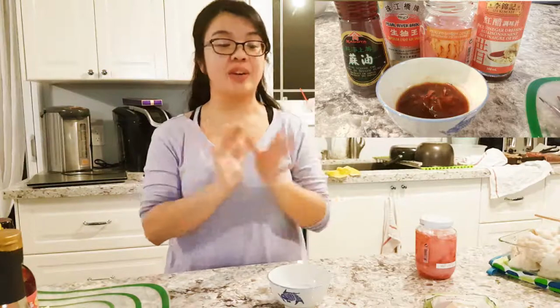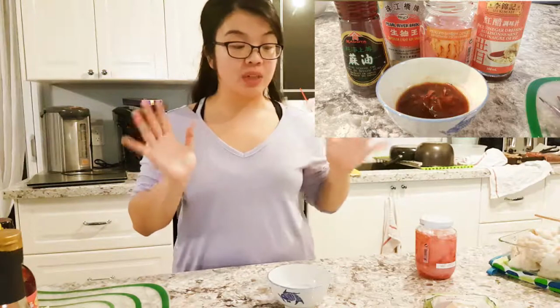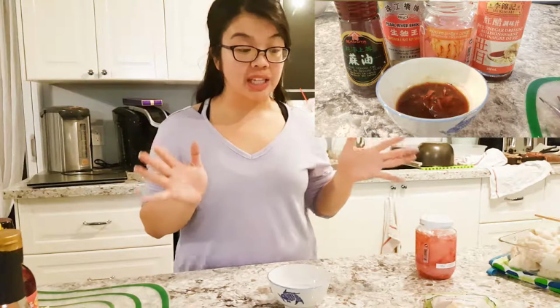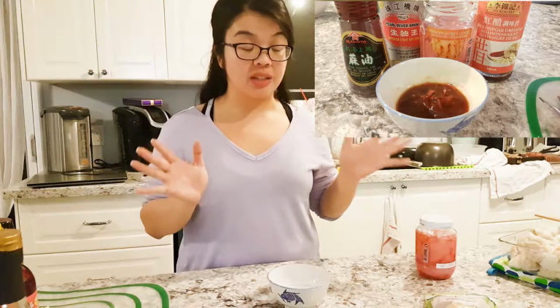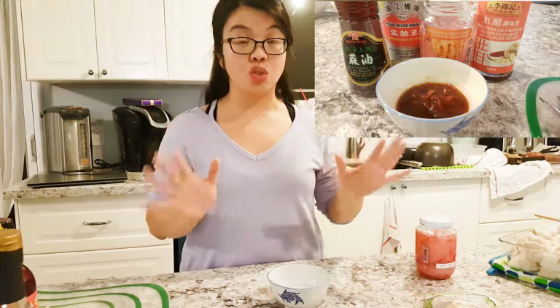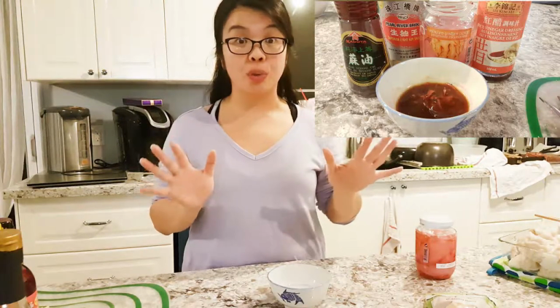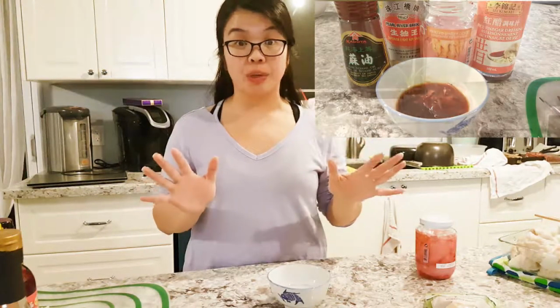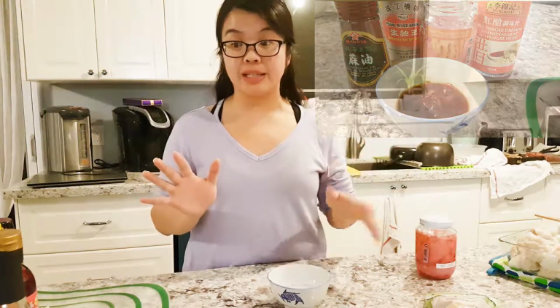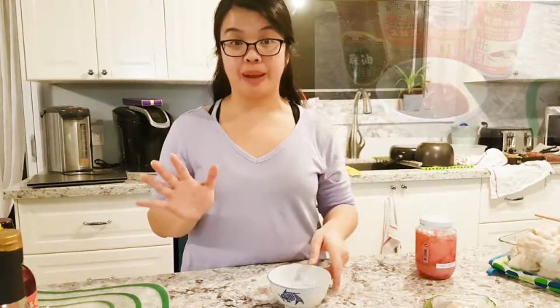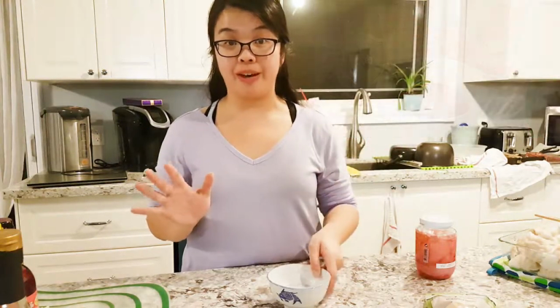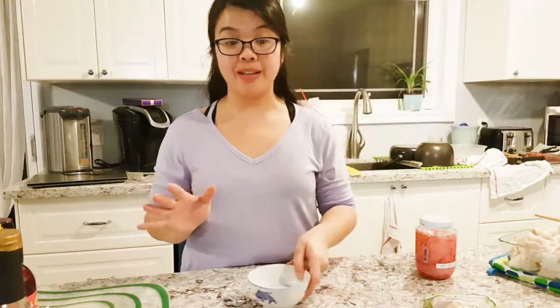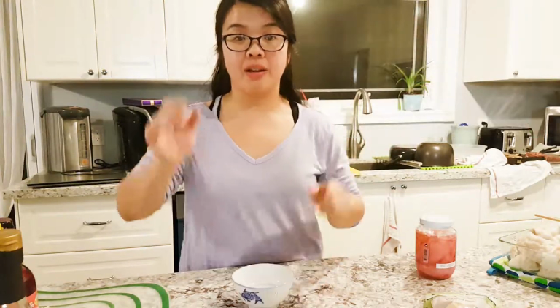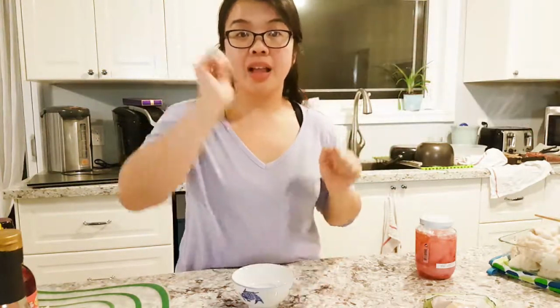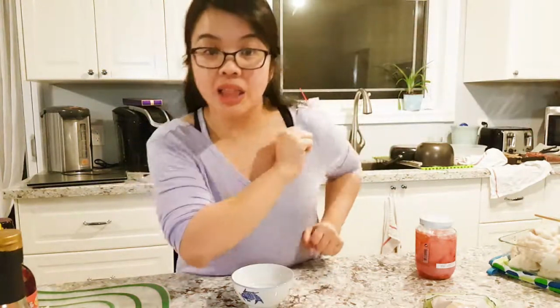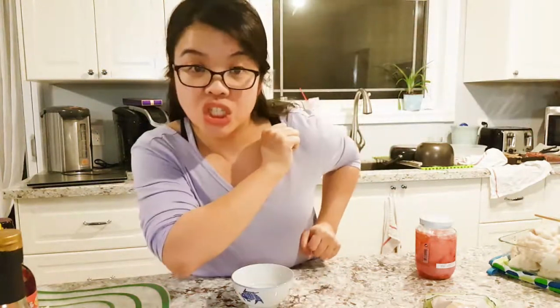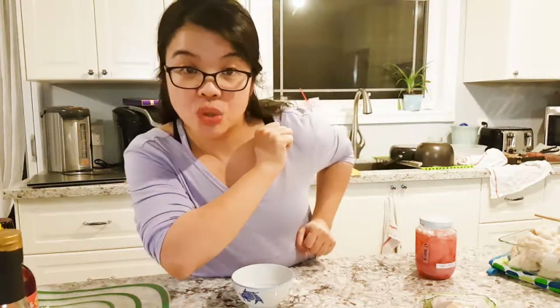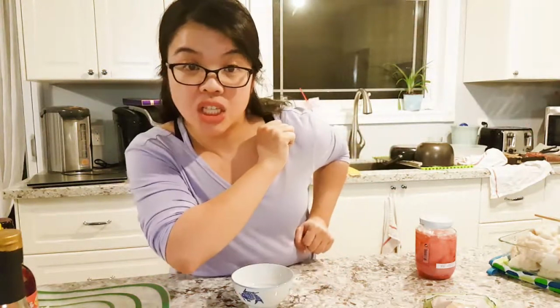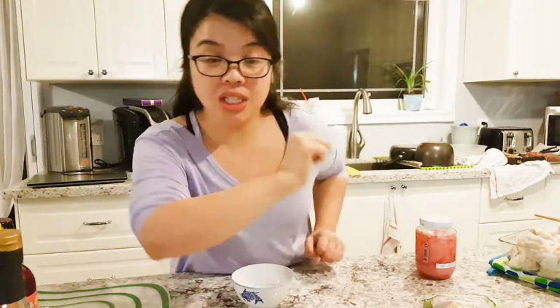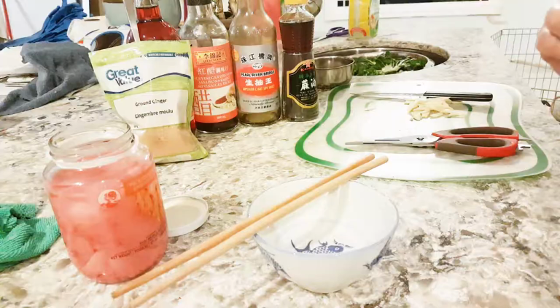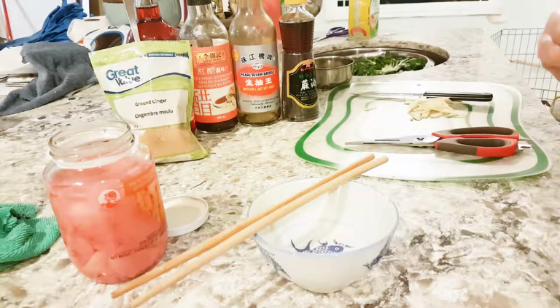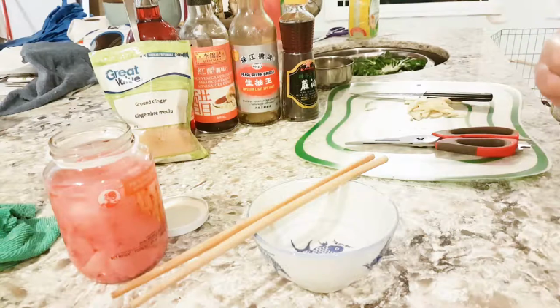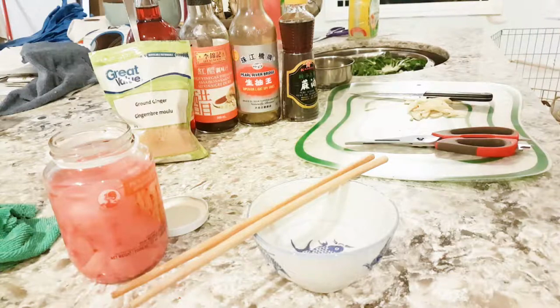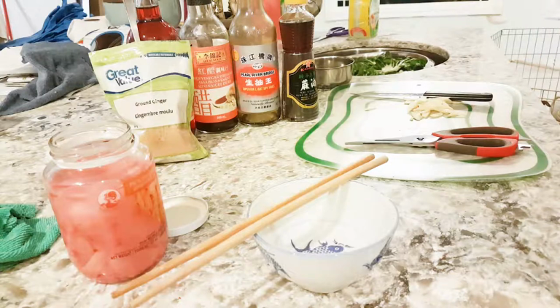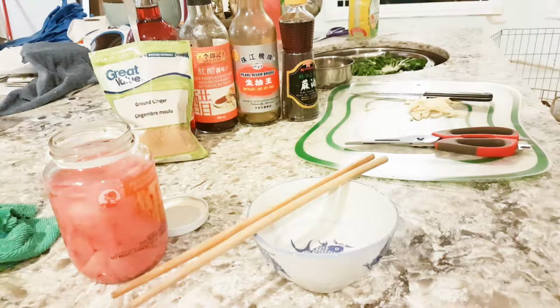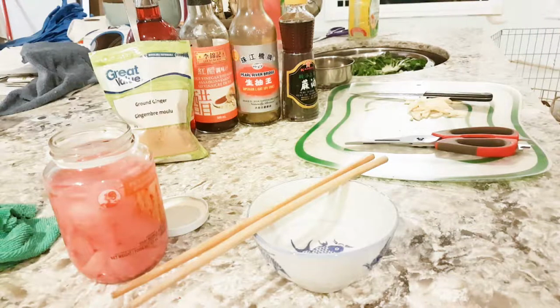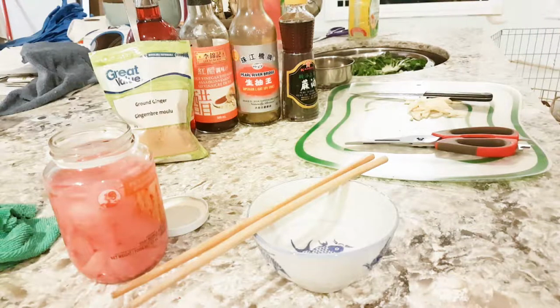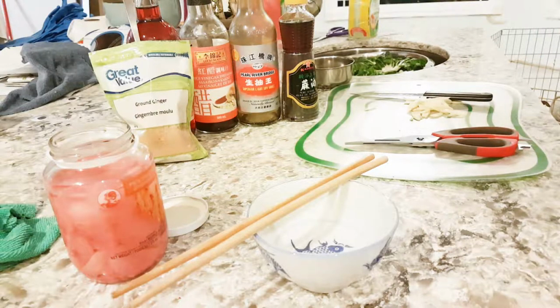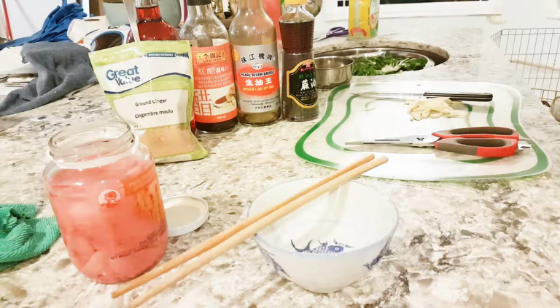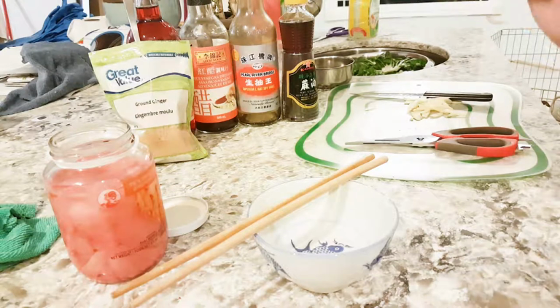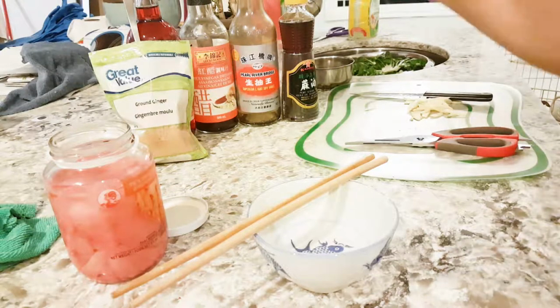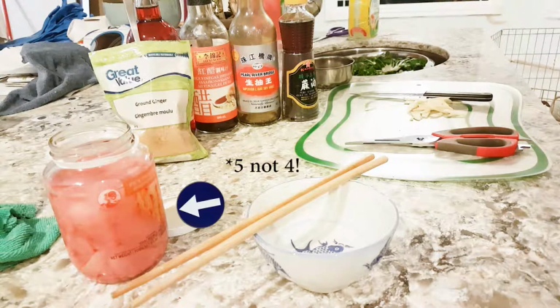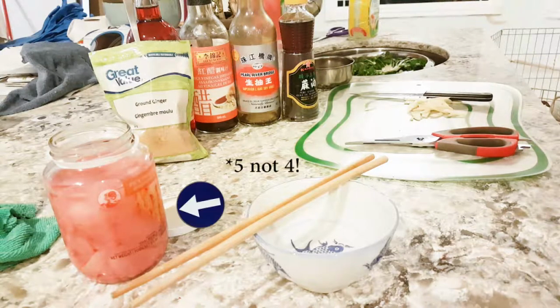It's really easy, super duper easy to make. Alright, so let's do this. This dumpling sauce is super easy to make — it only requires four ingredients.